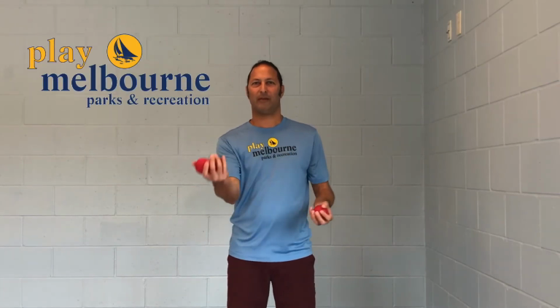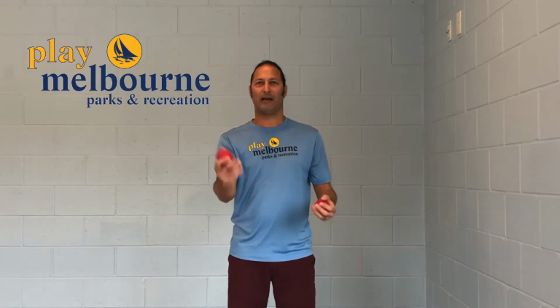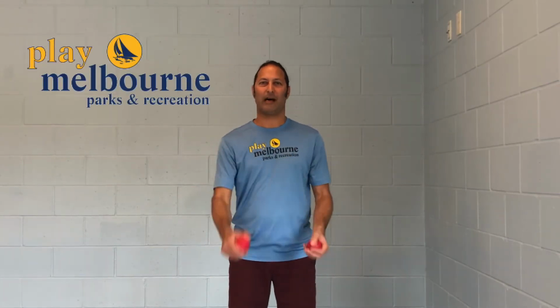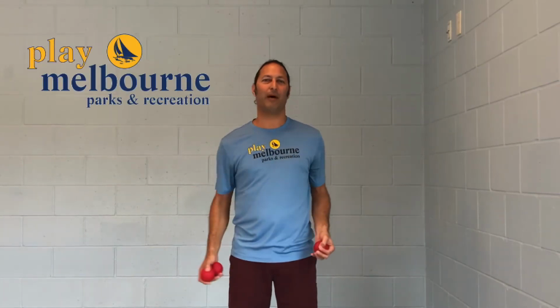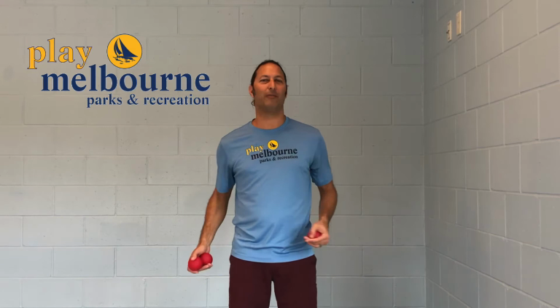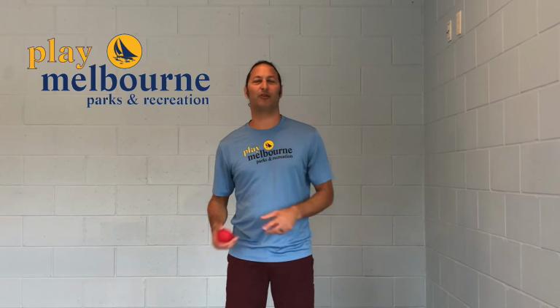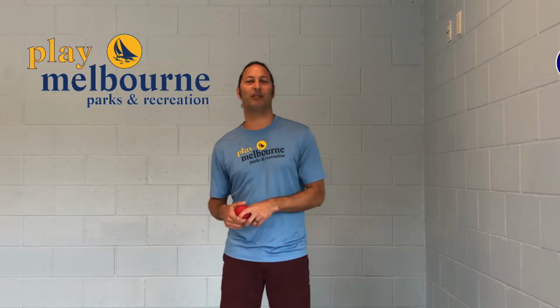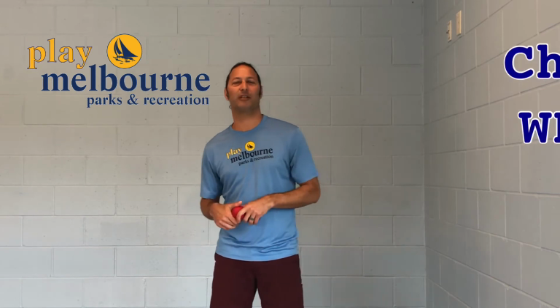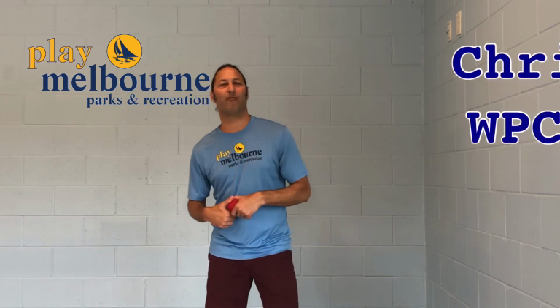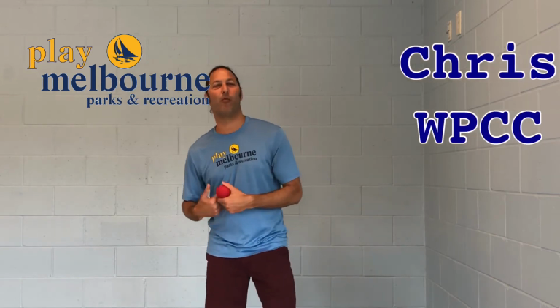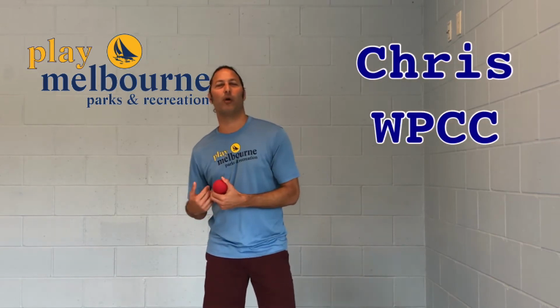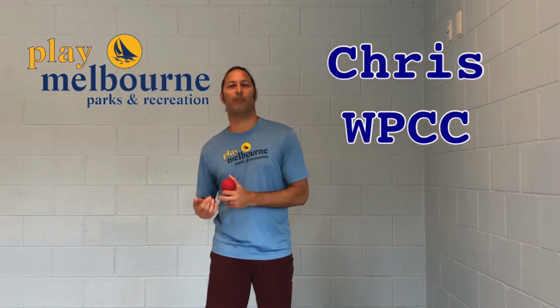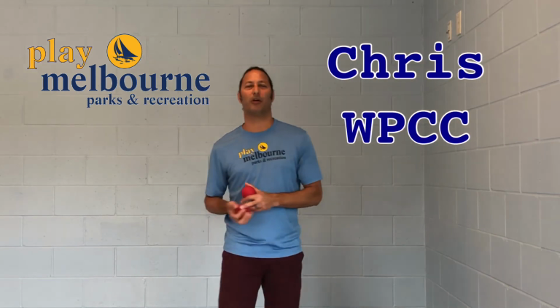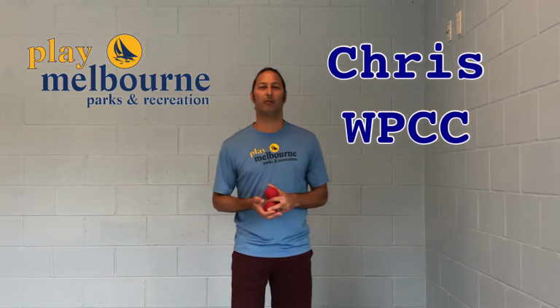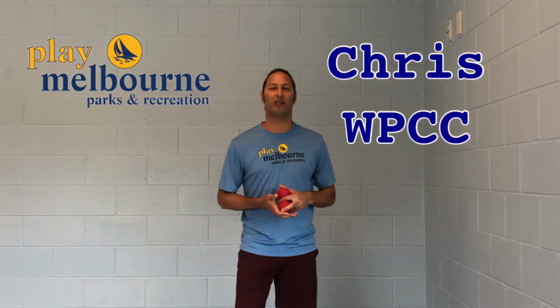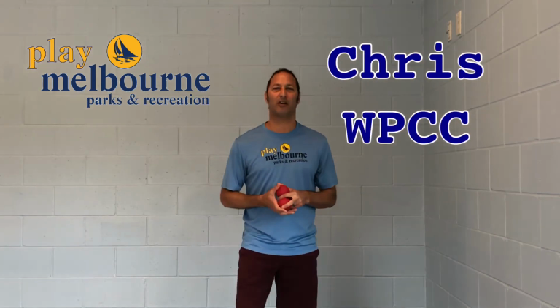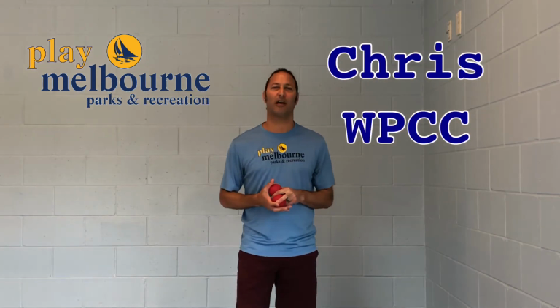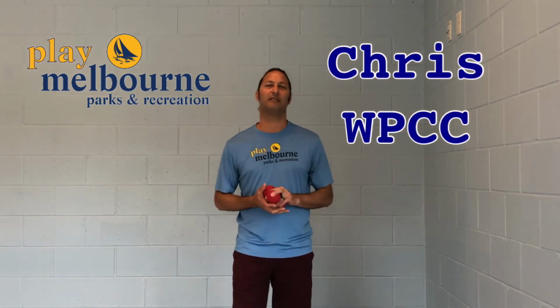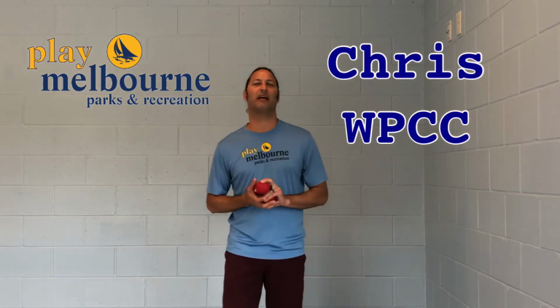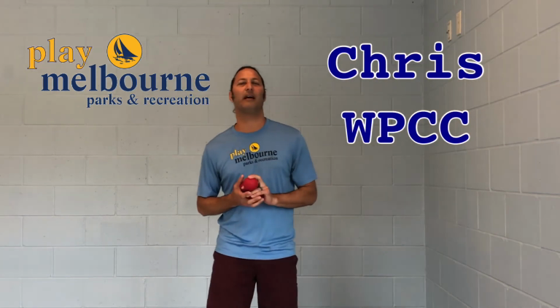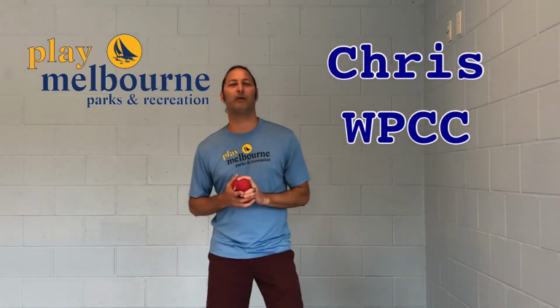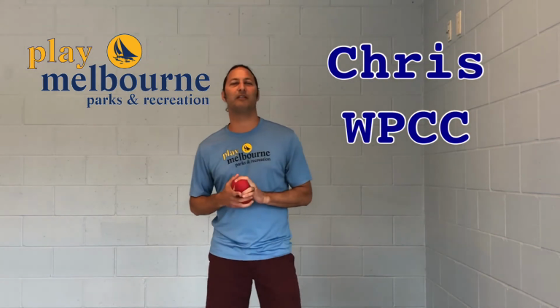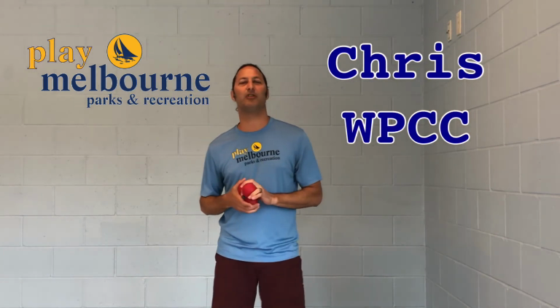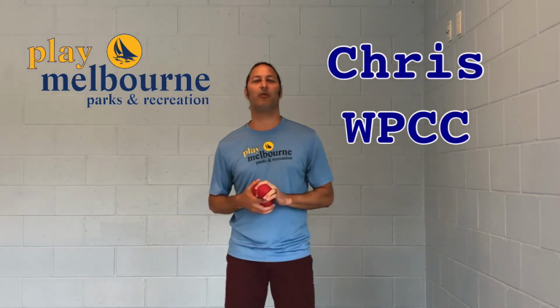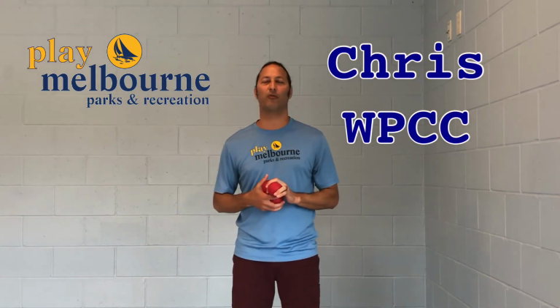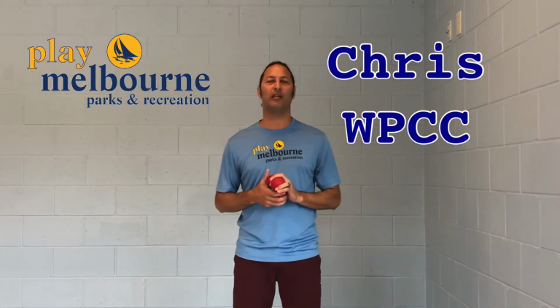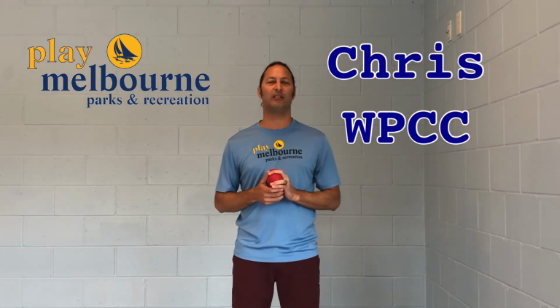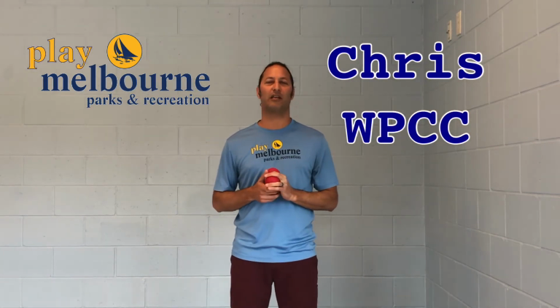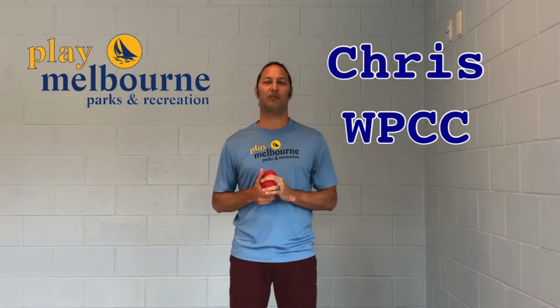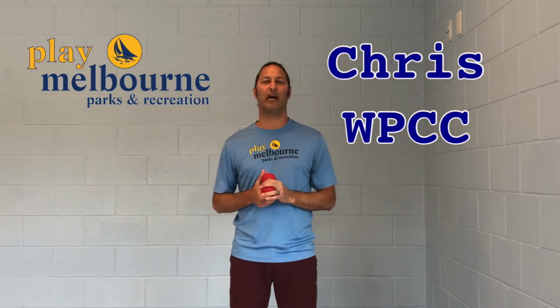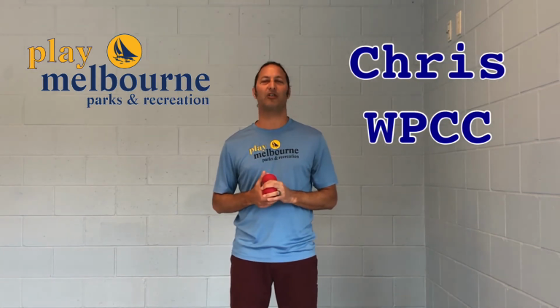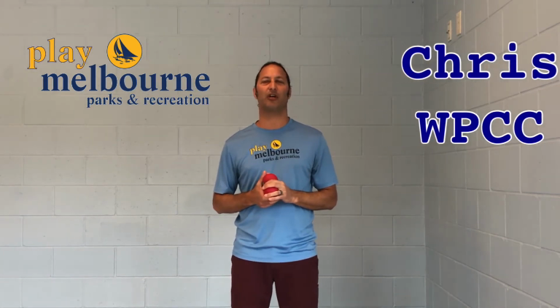Hi, my name is Chris. I'm from Wickham Park Community Center and today I'm going to teach you three easy steps how to juggle.